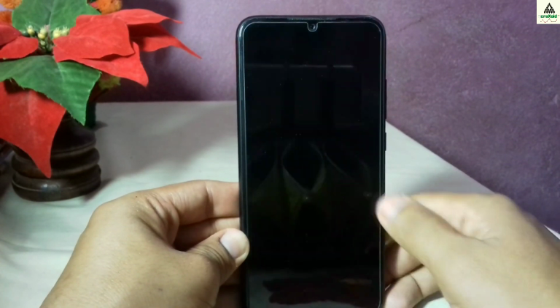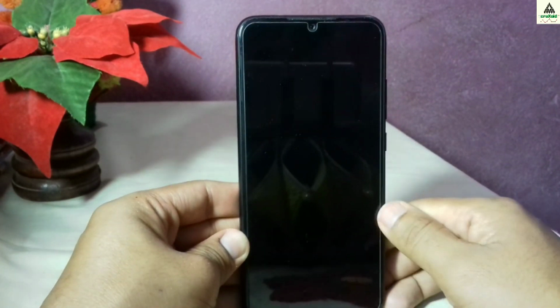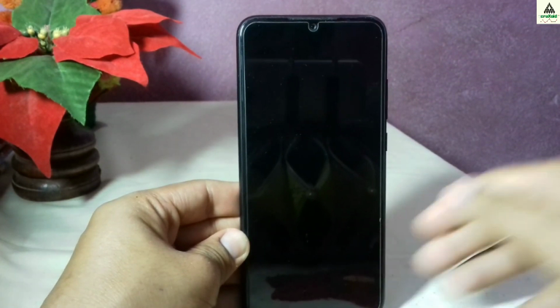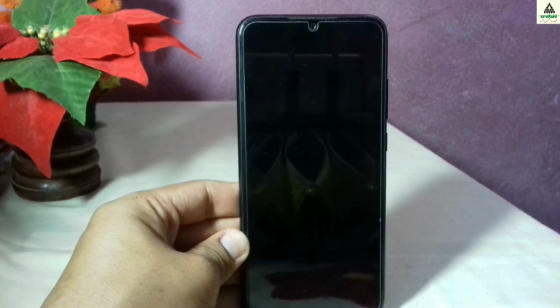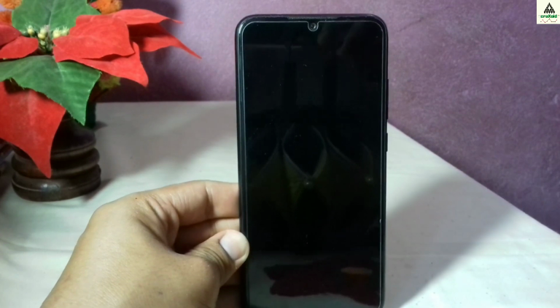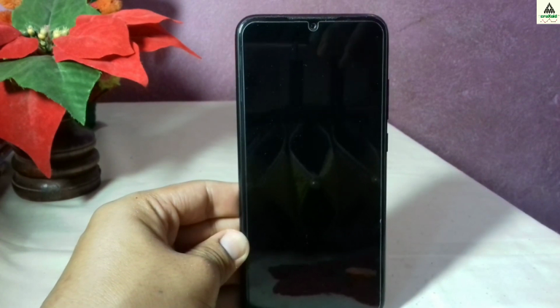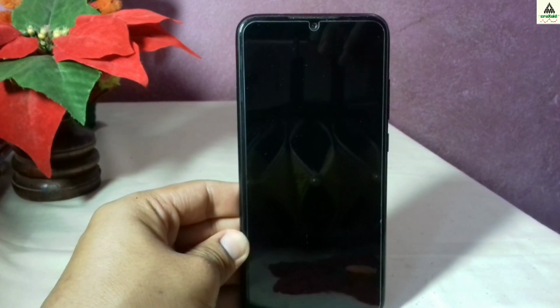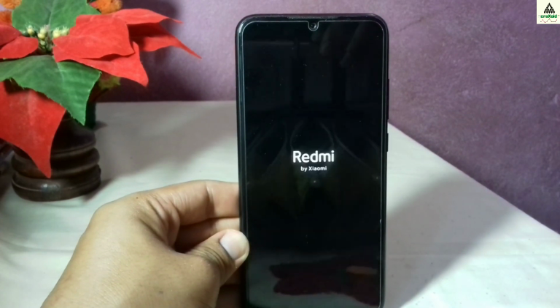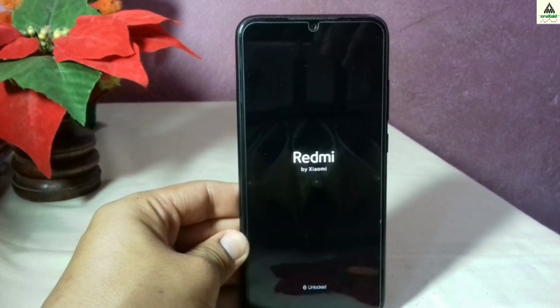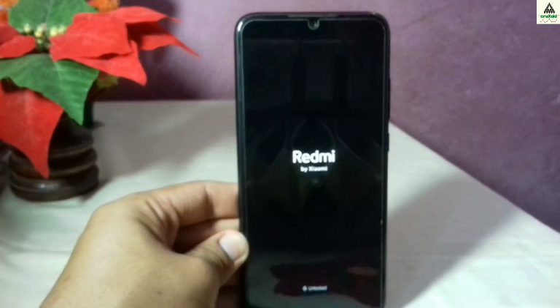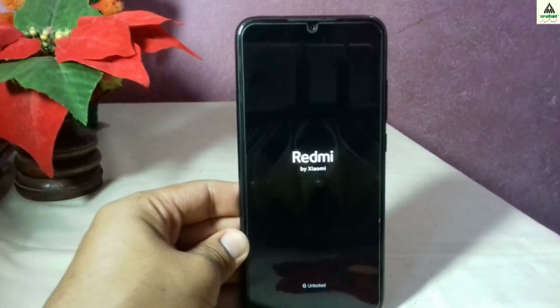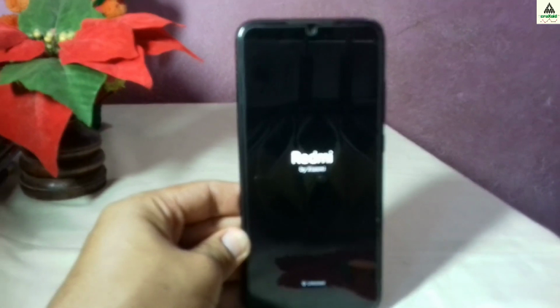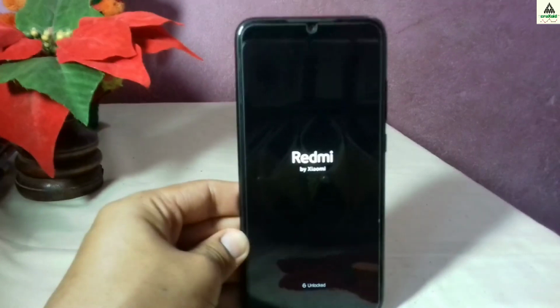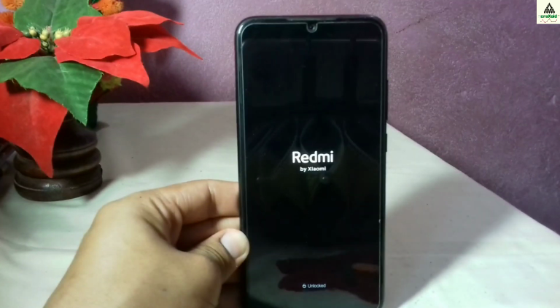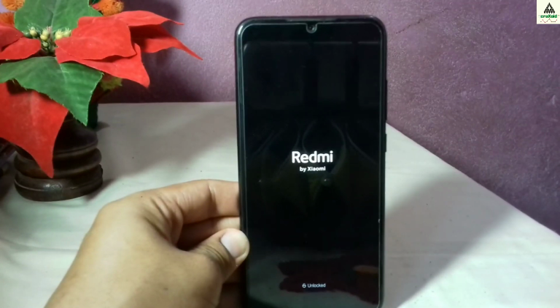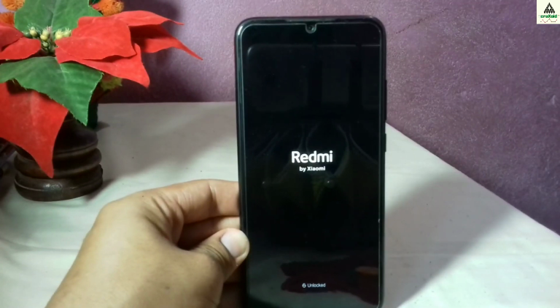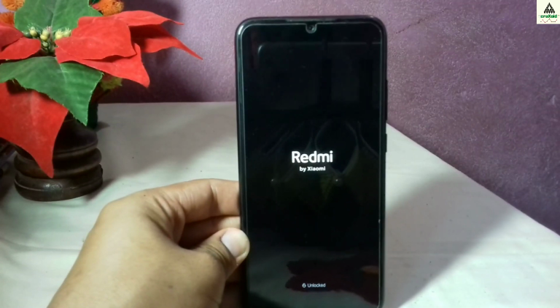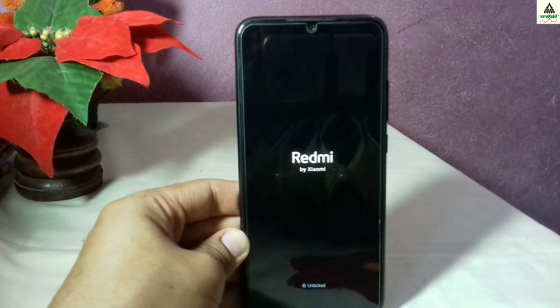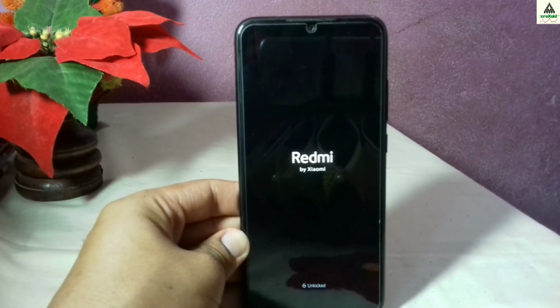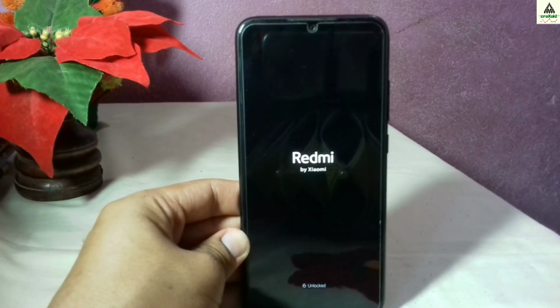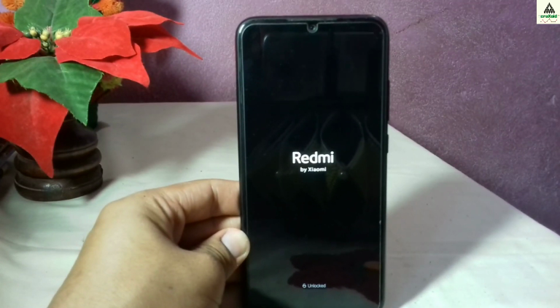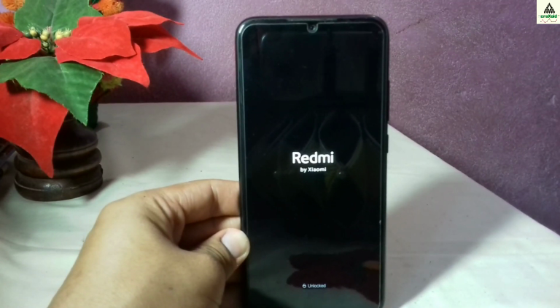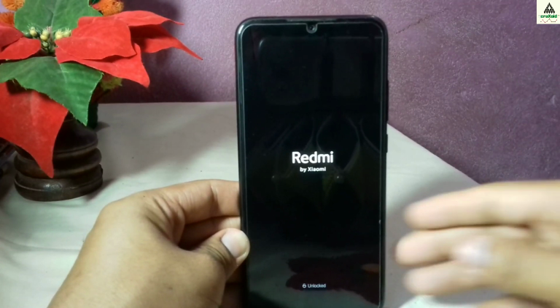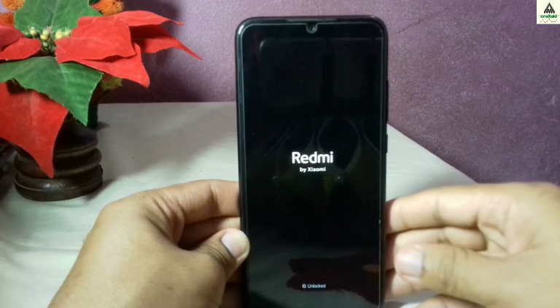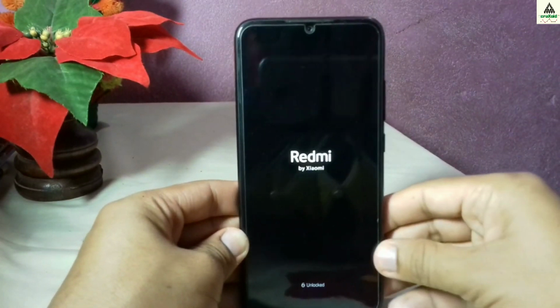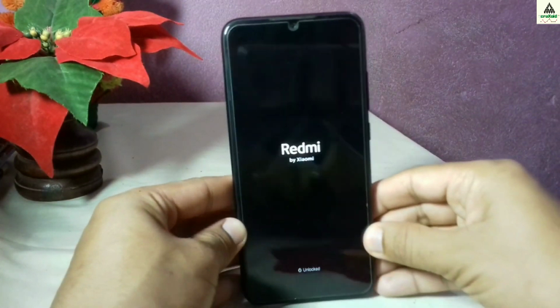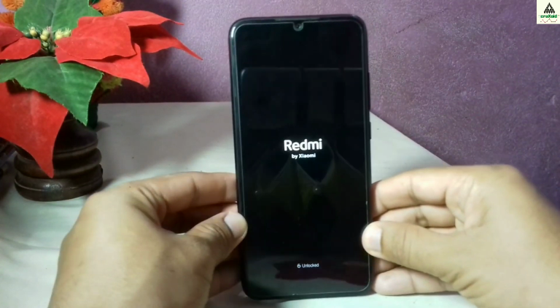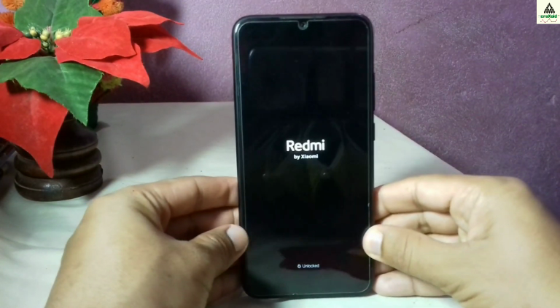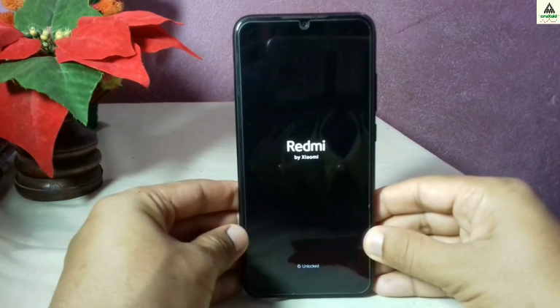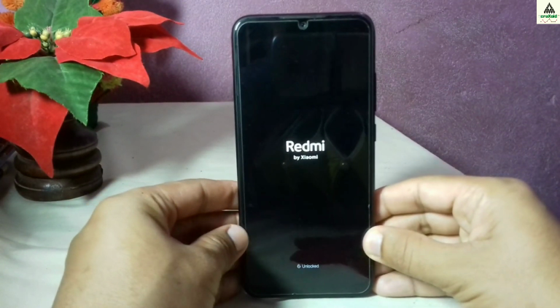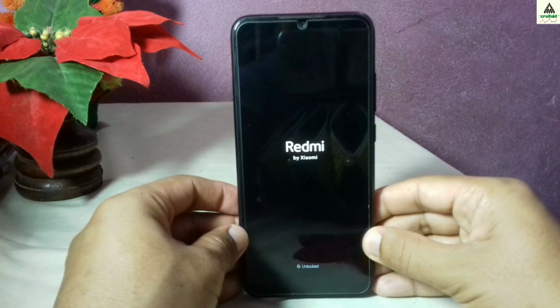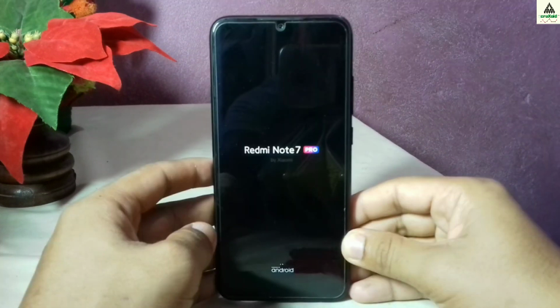Now click on reboot system and select do not install. Your phone will reboot to system and this will also take a little bit of time.